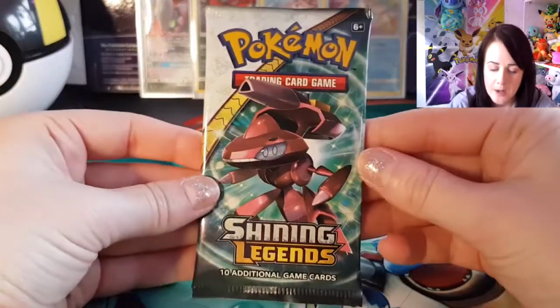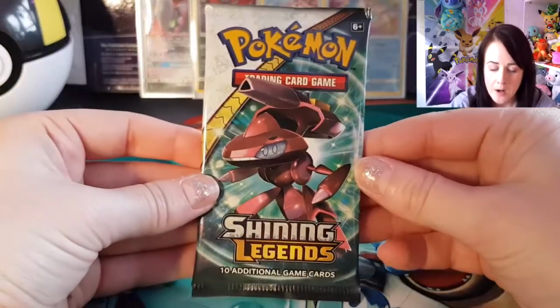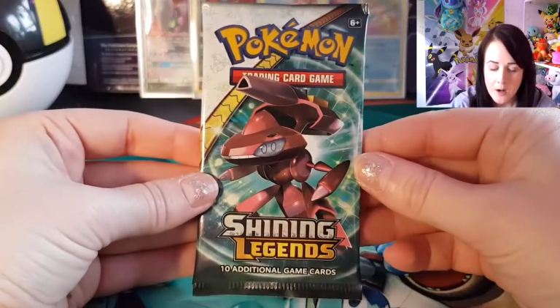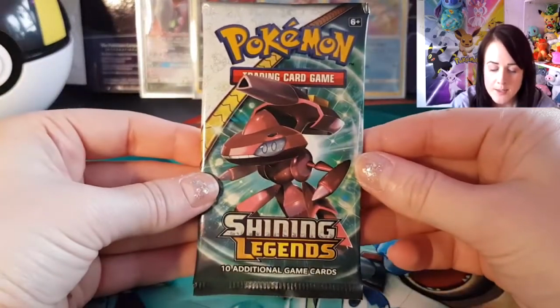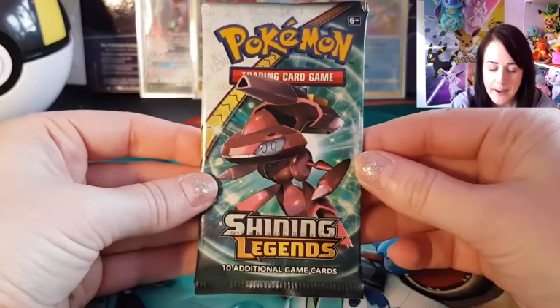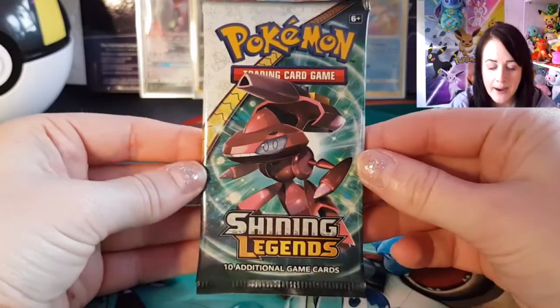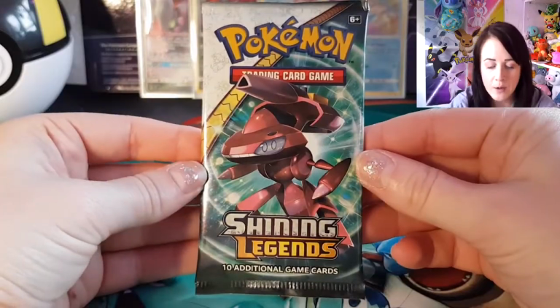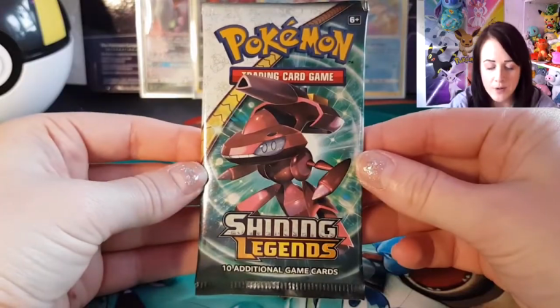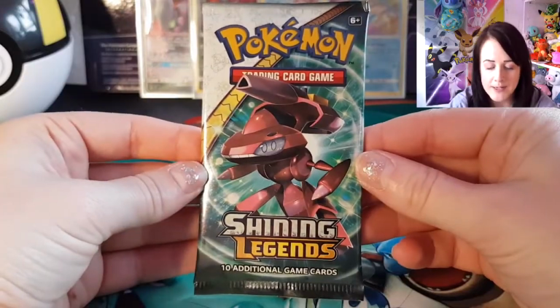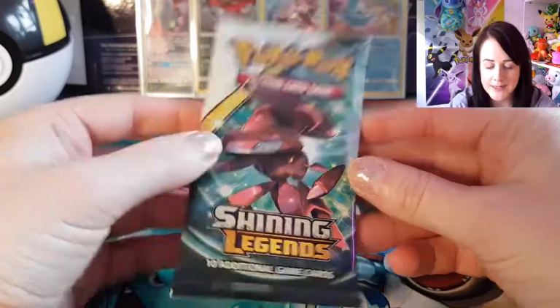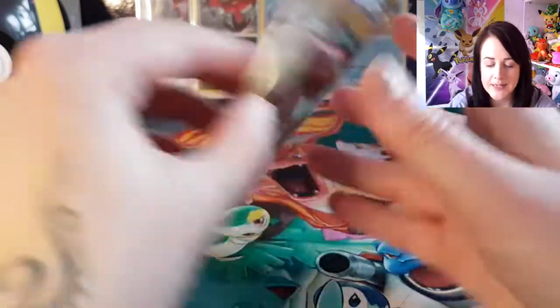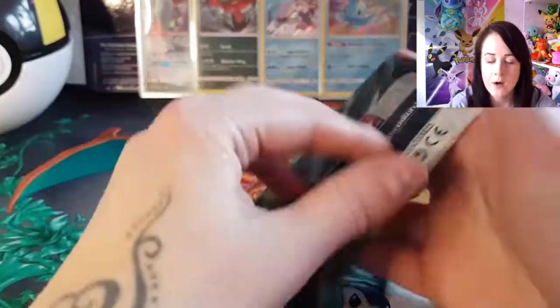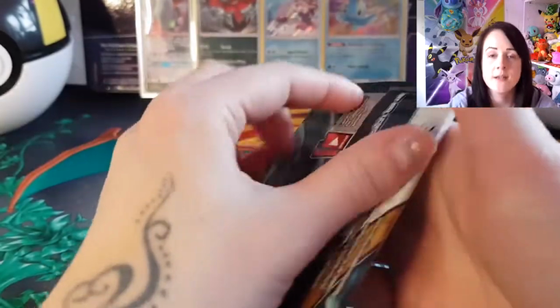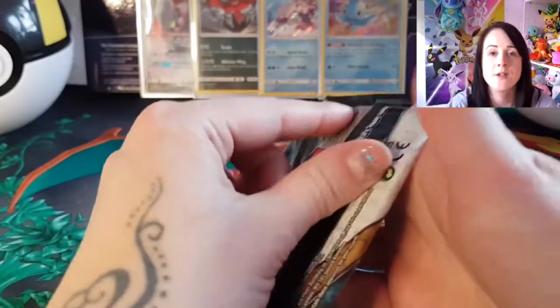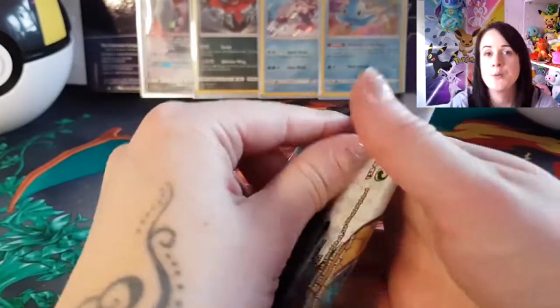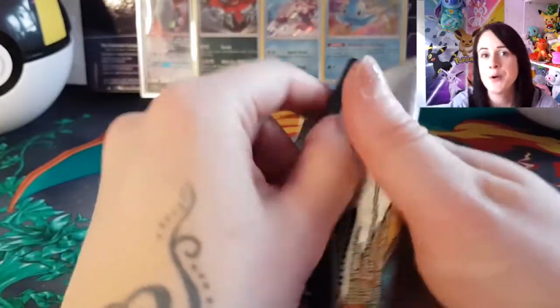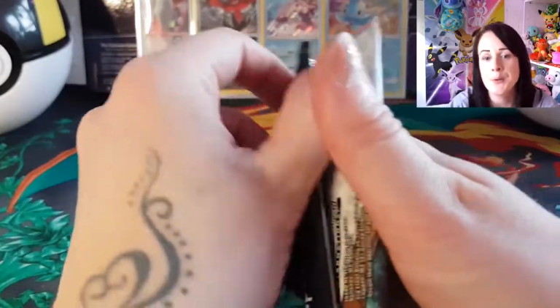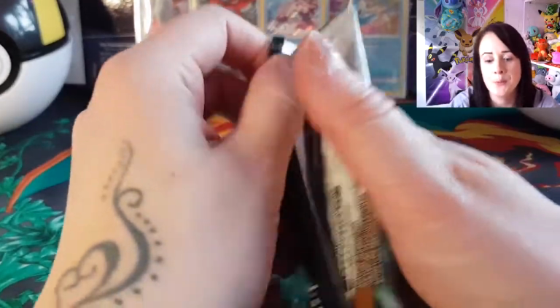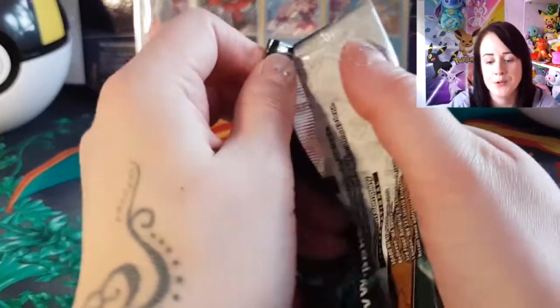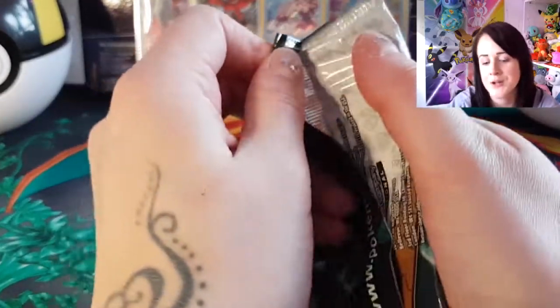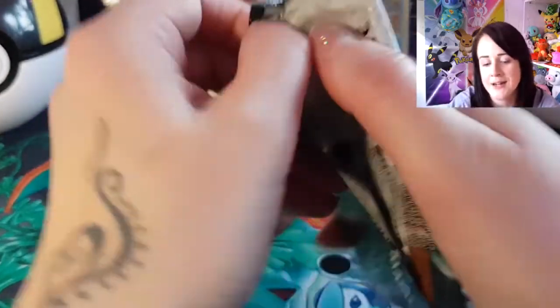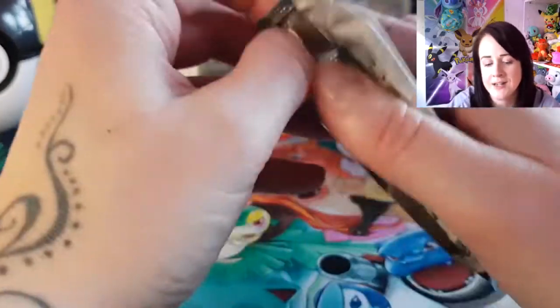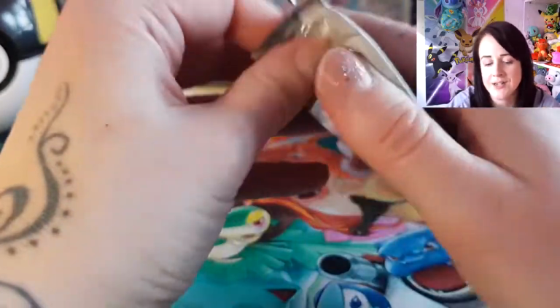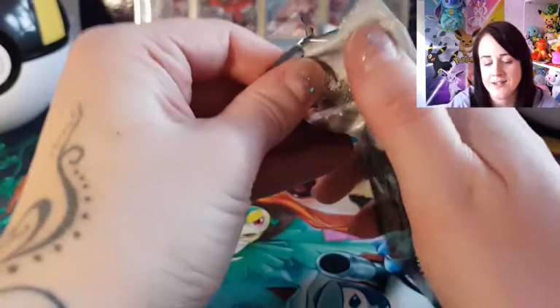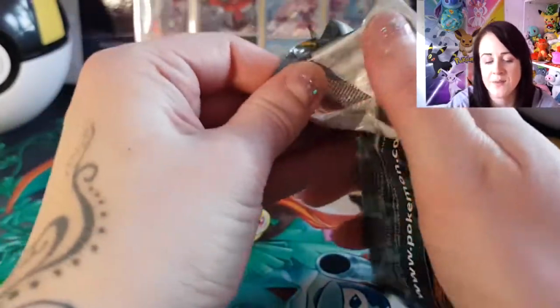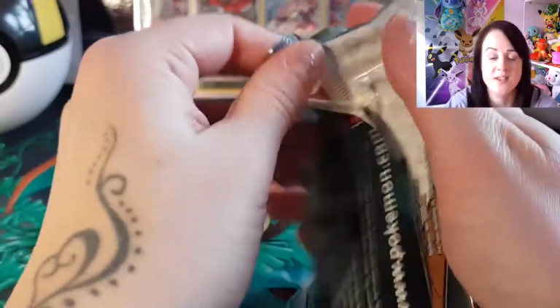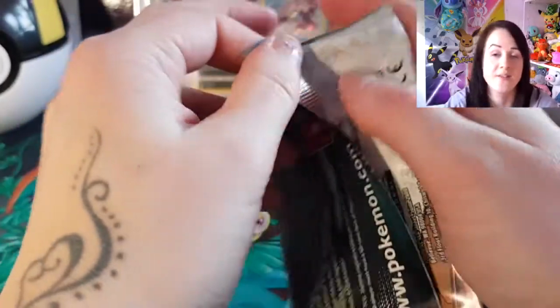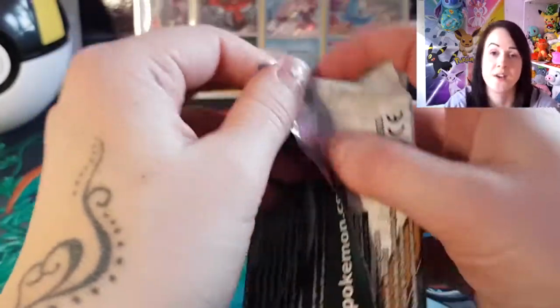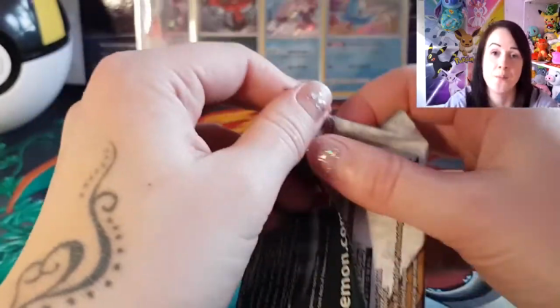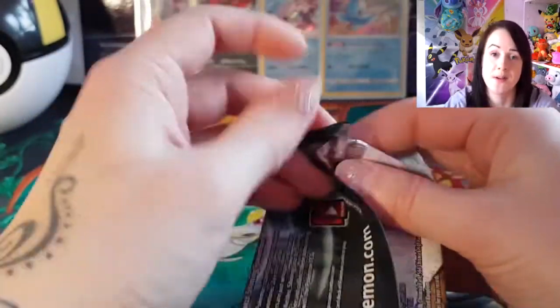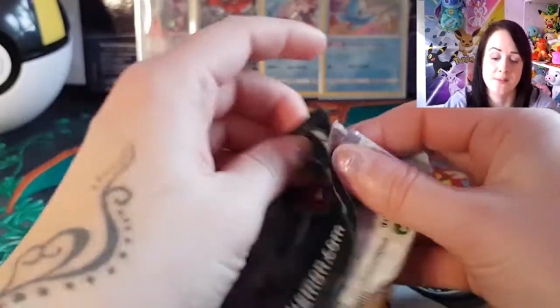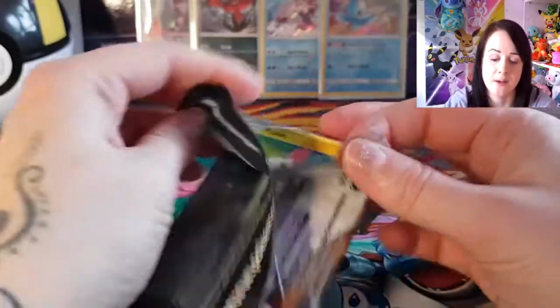Last pack already. I so want to open more Shining Legends. I might just have to go and buy some anyway.